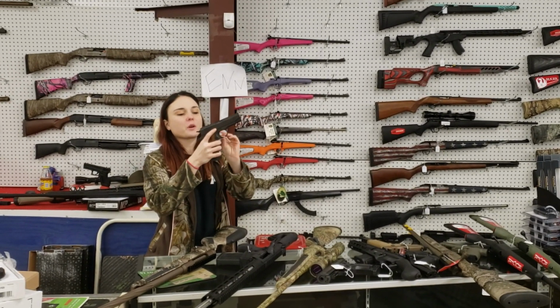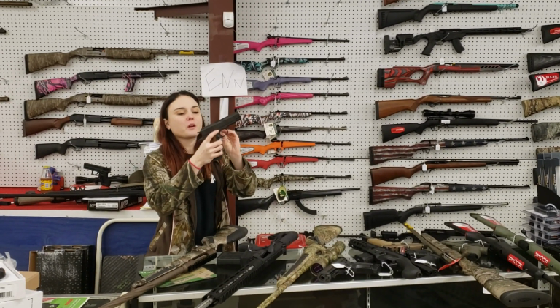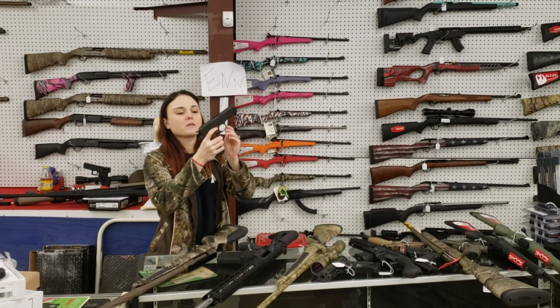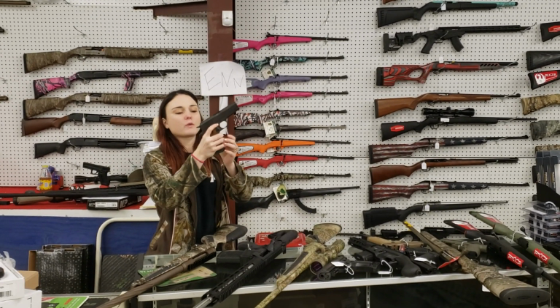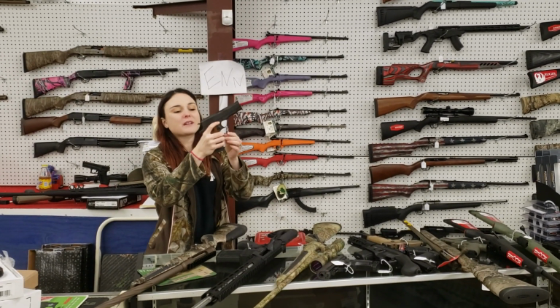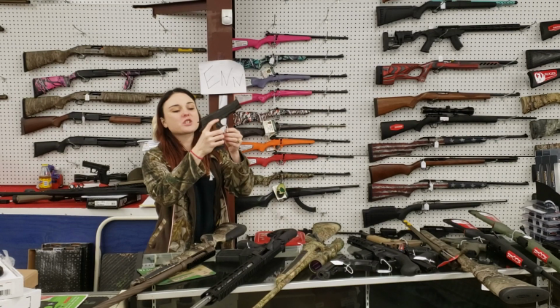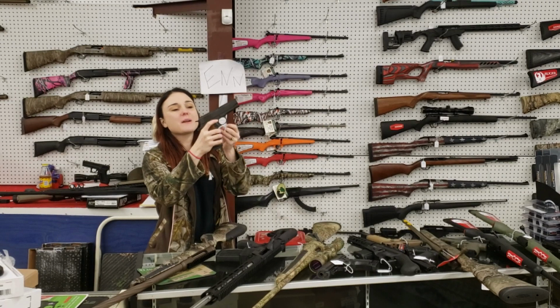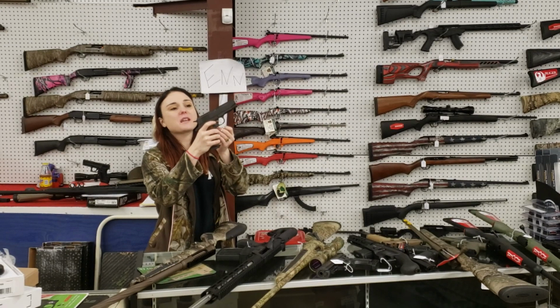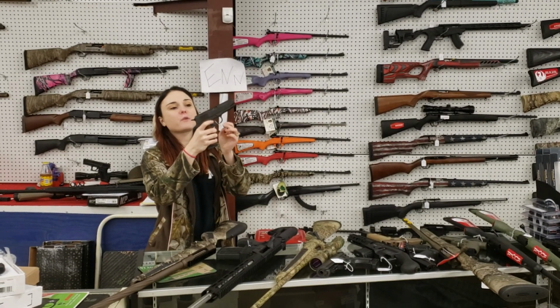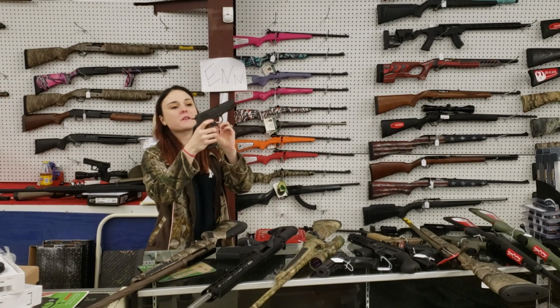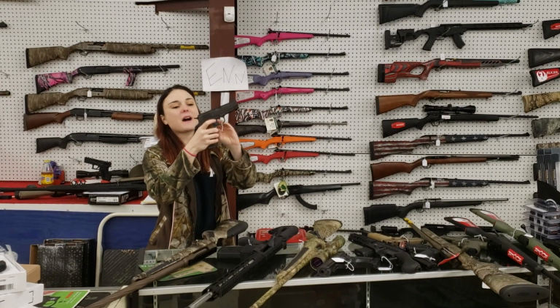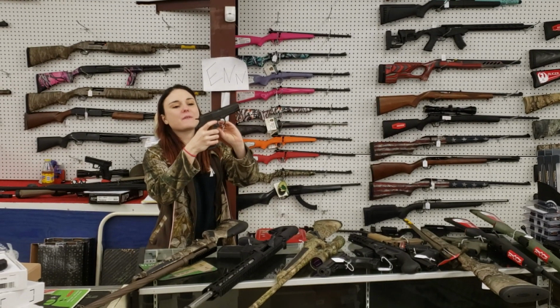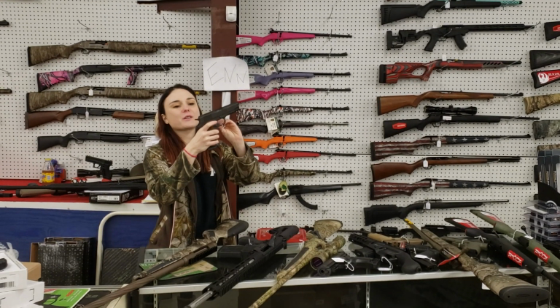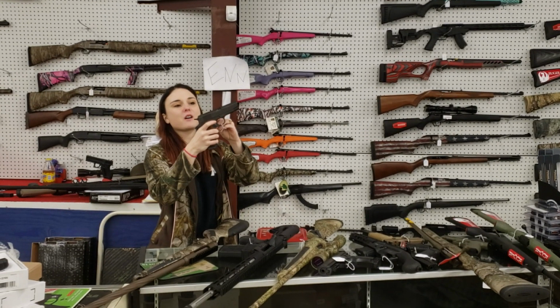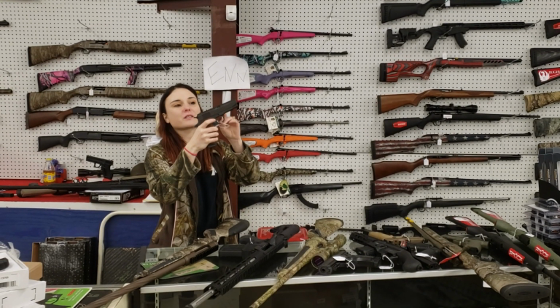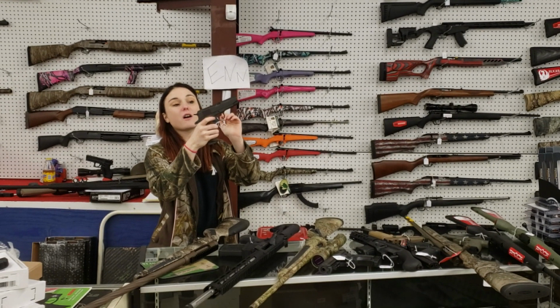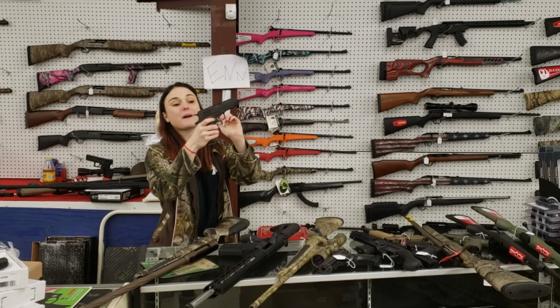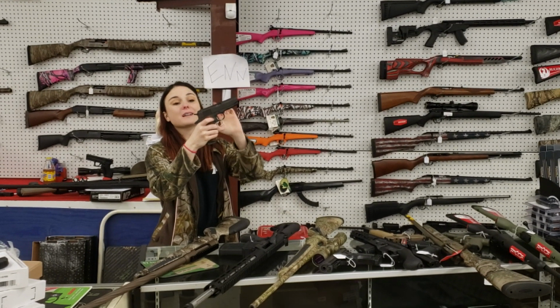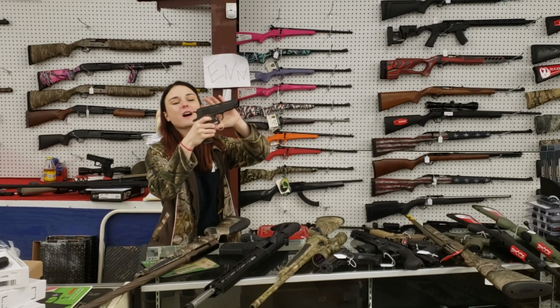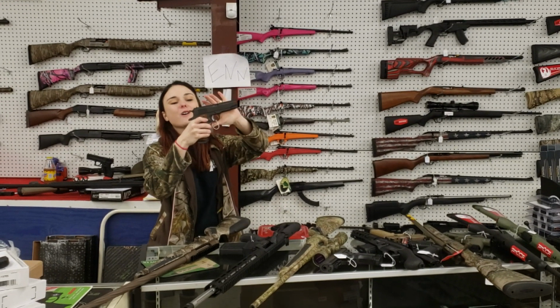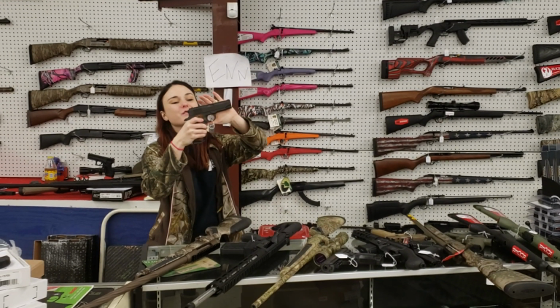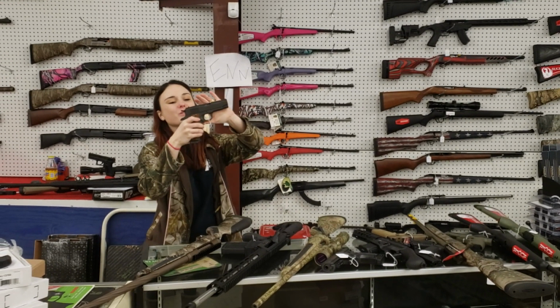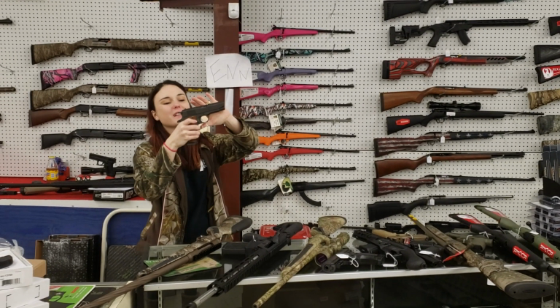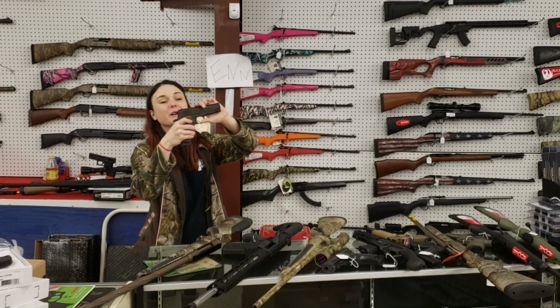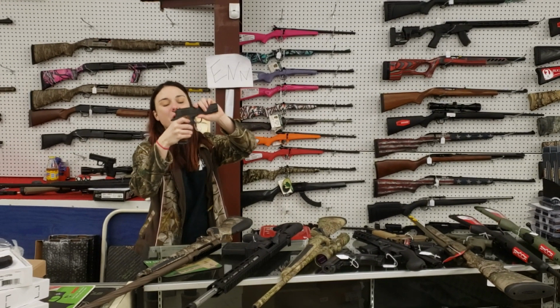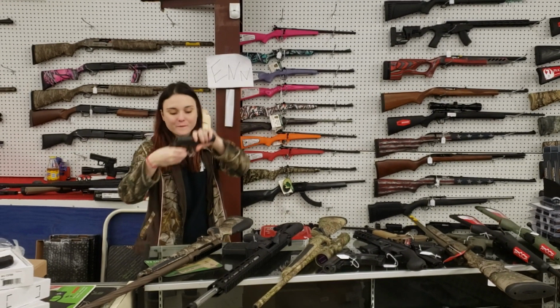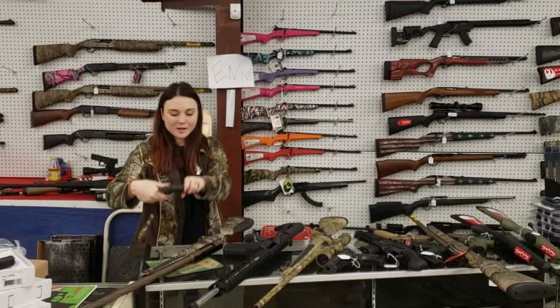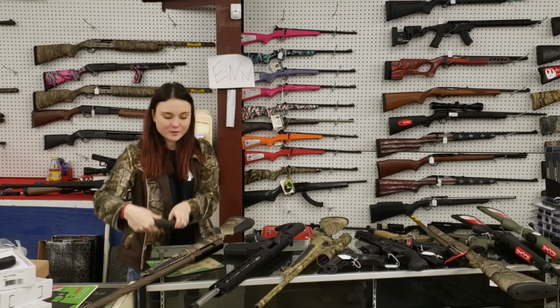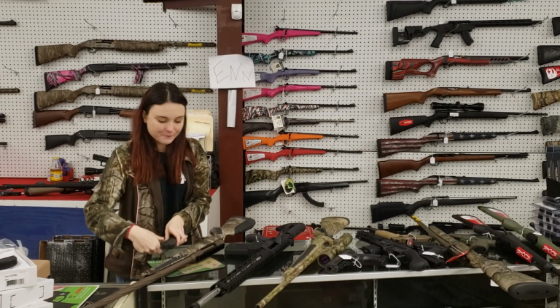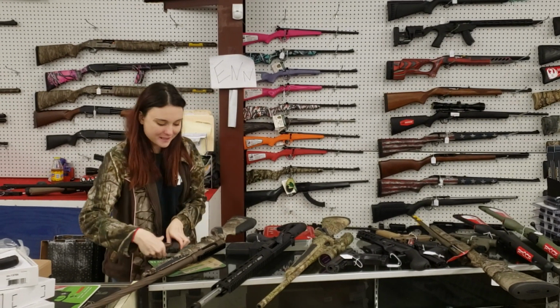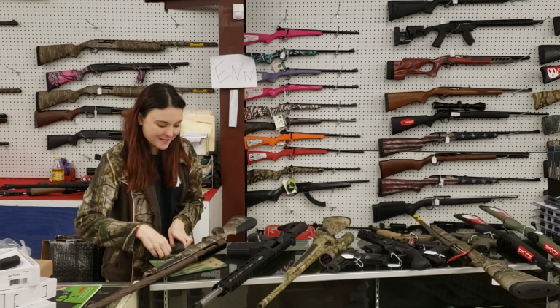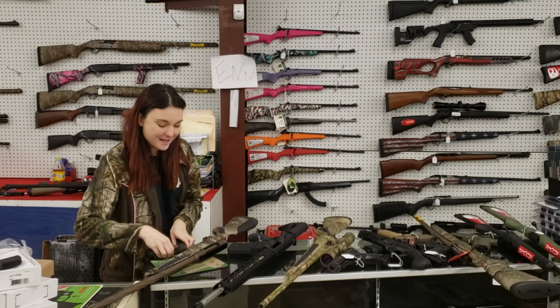Springfield — we've got the Champion 45 here, y'all. Compact. Awesome little gun here. 400 plus tax.